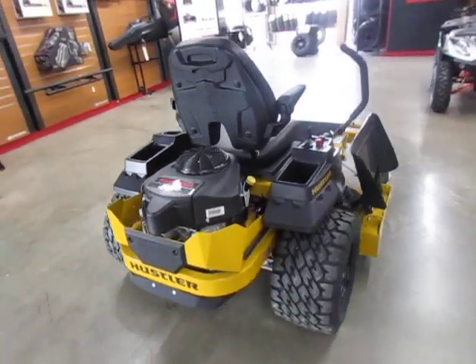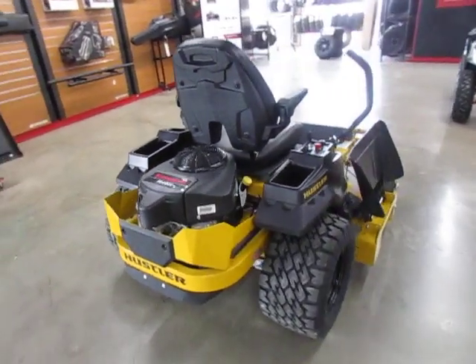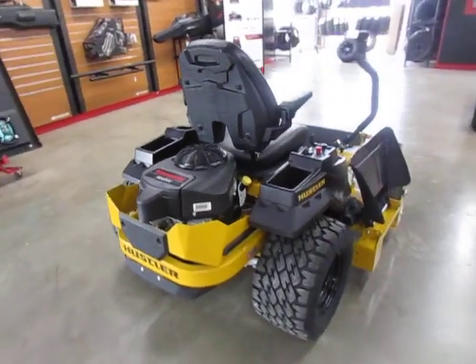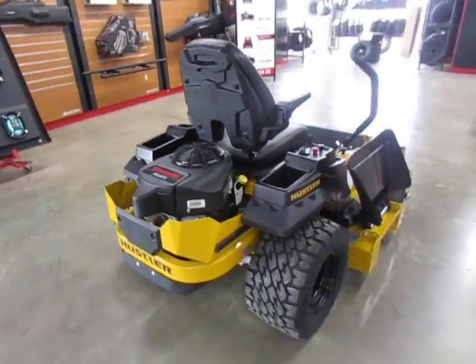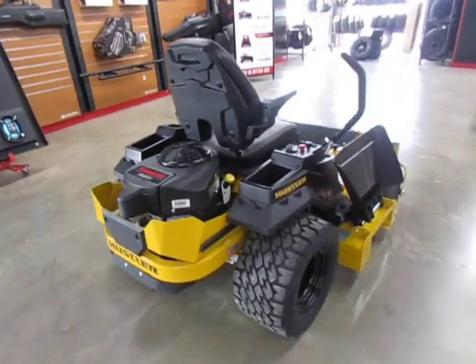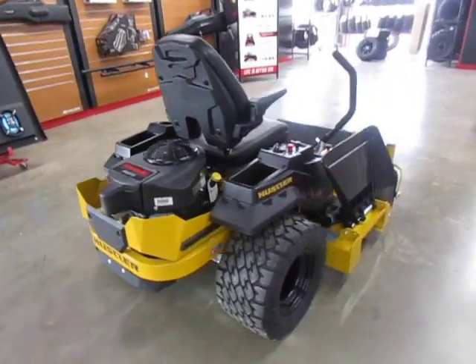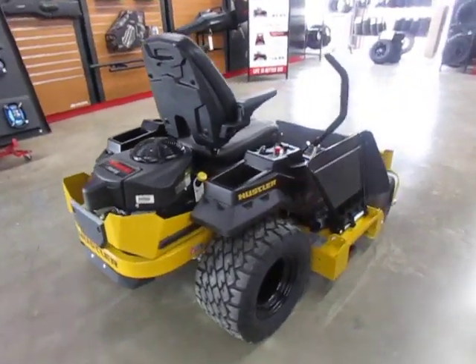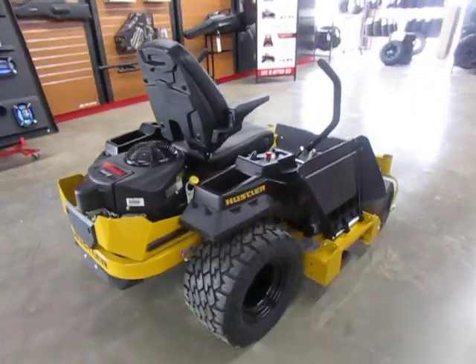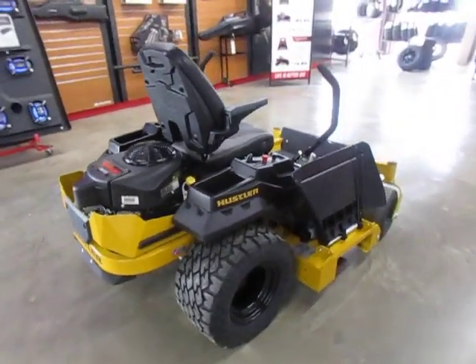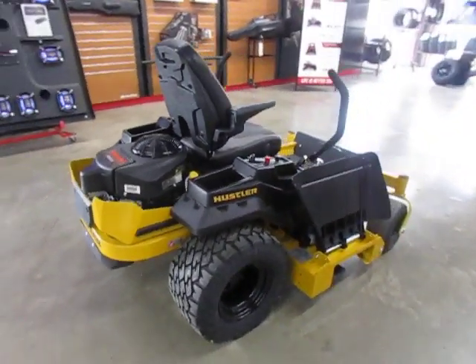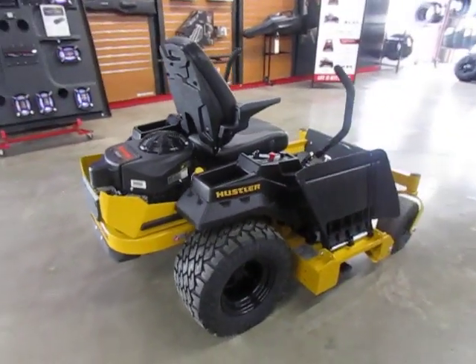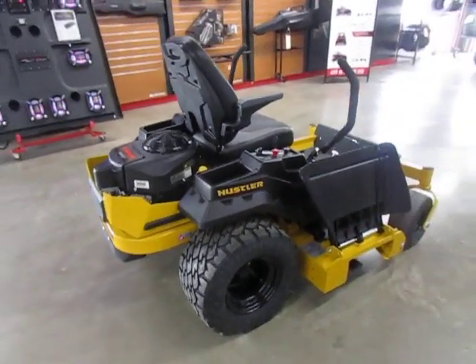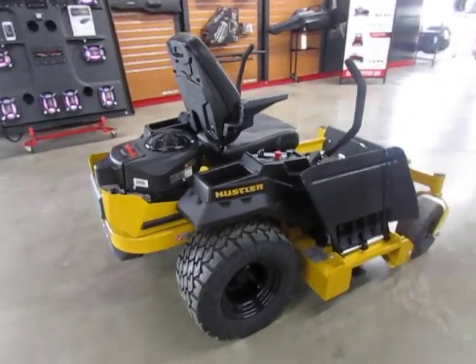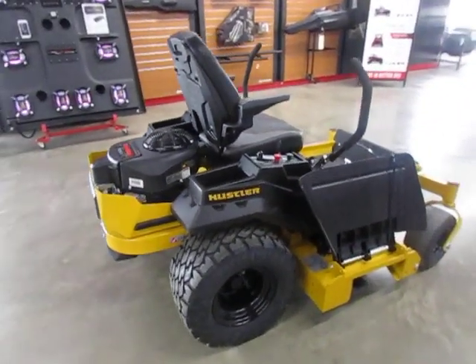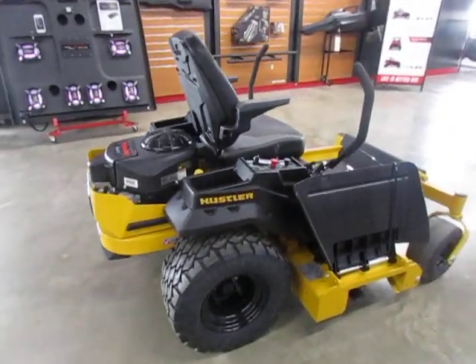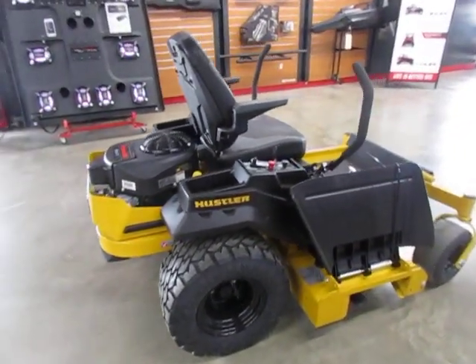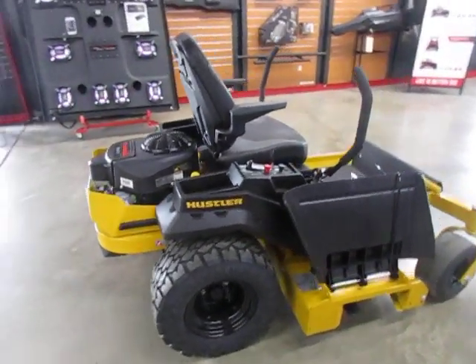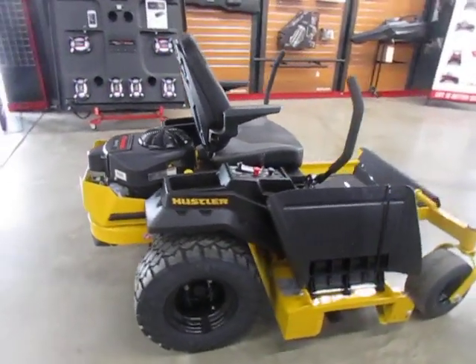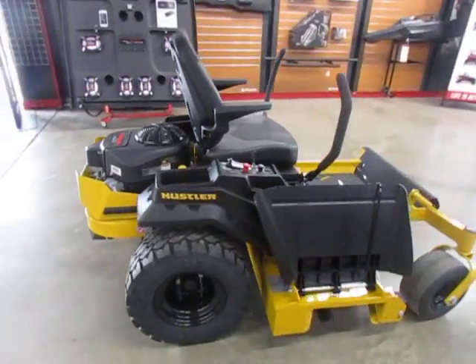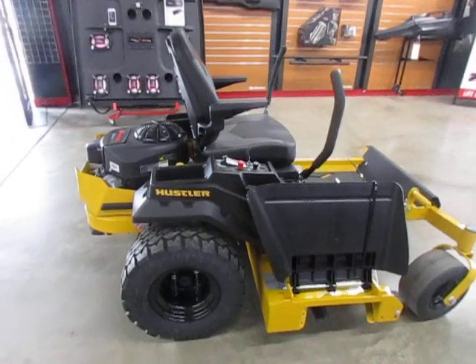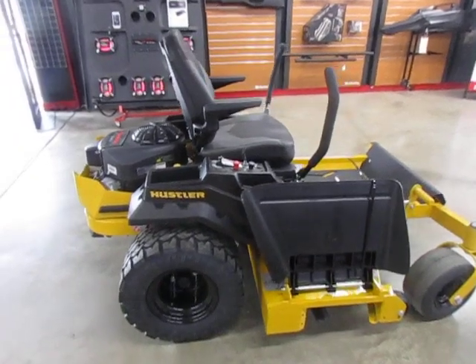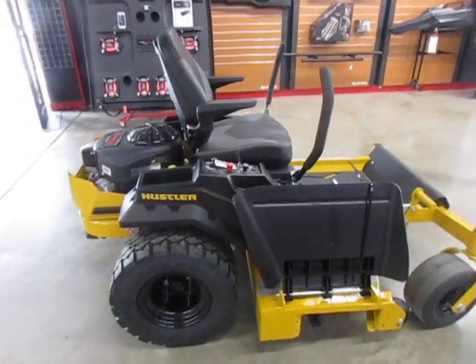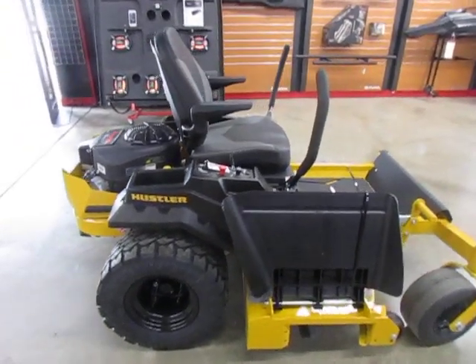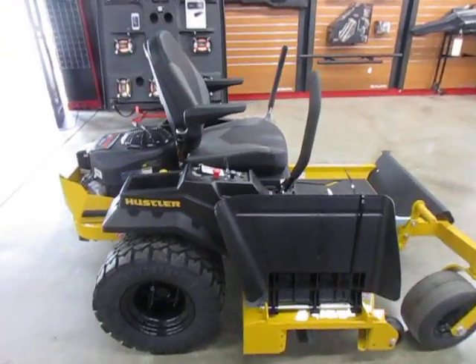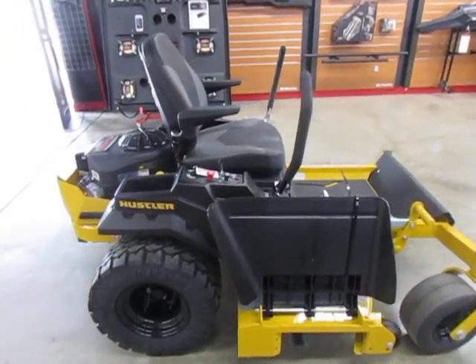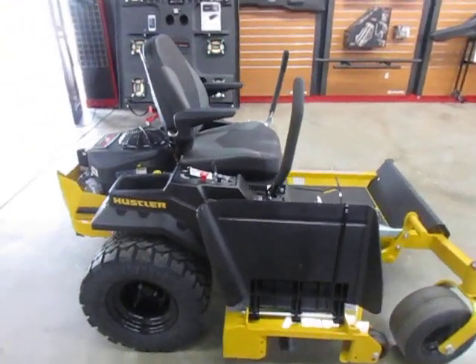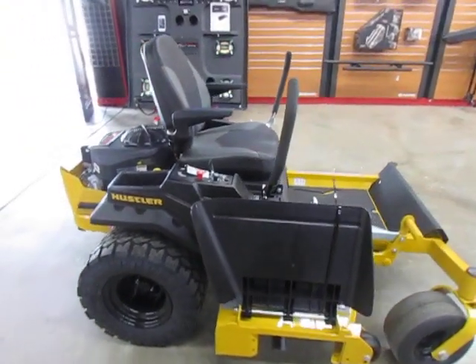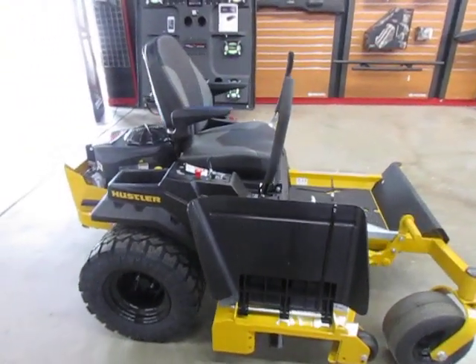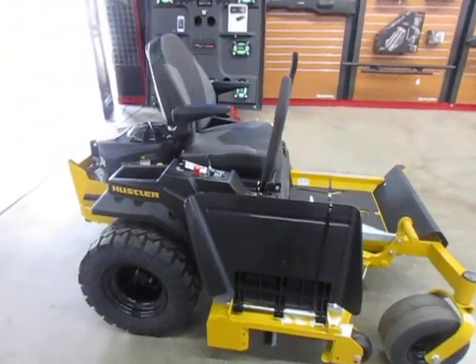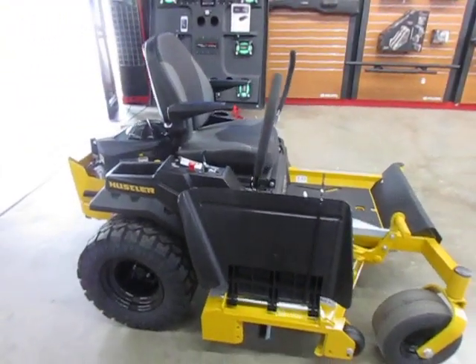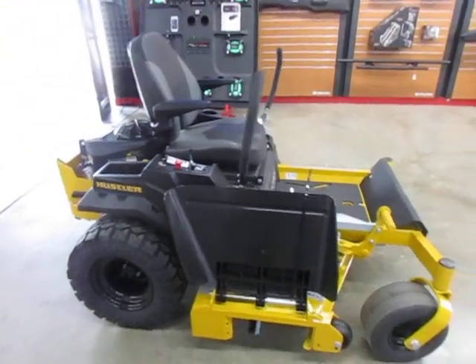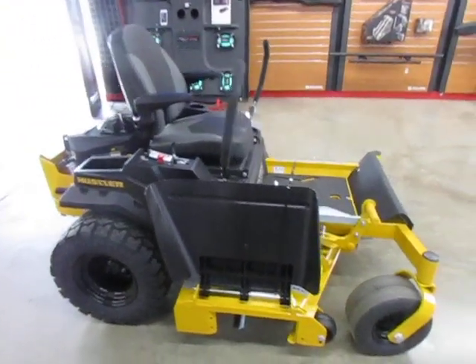This has a V-twin Kawasaki engine, and comes with a 3 year, 300 hour warranty.